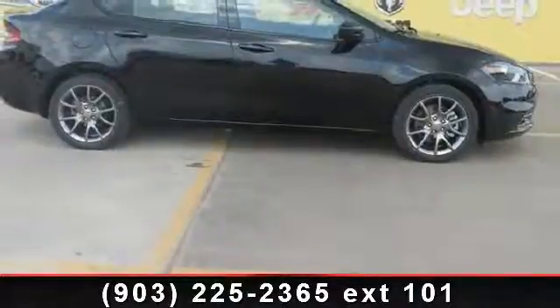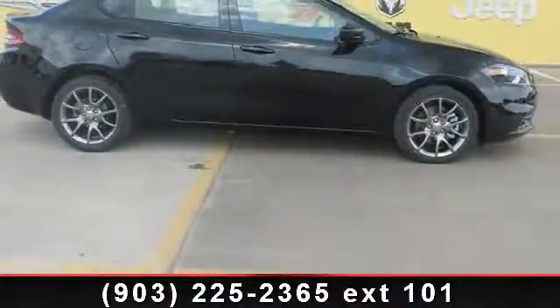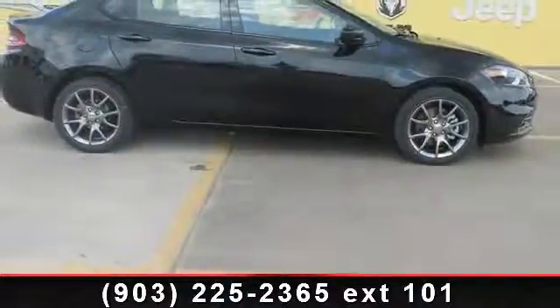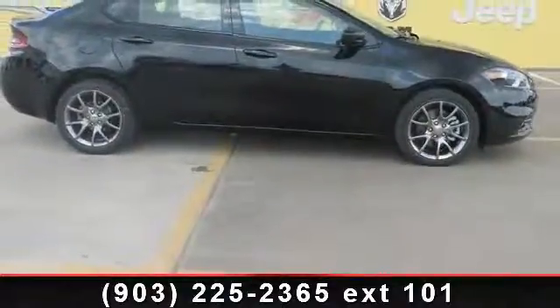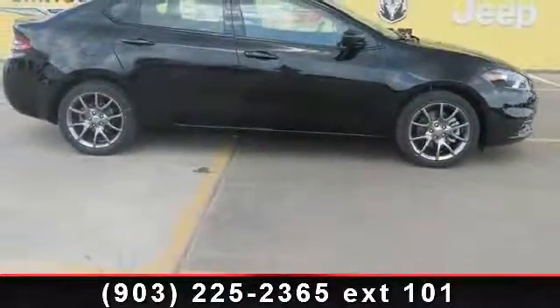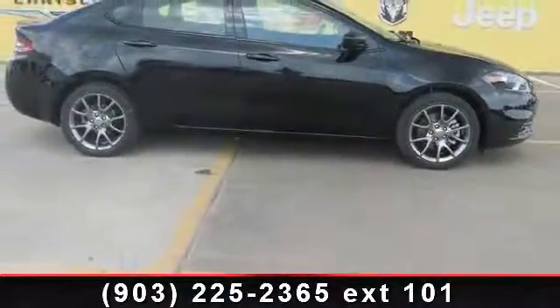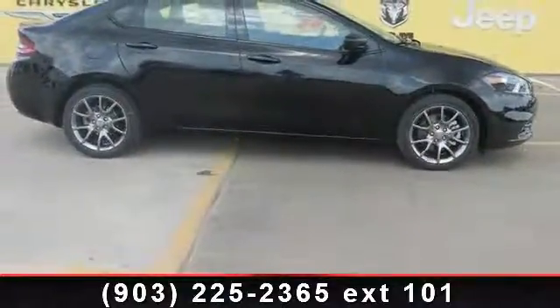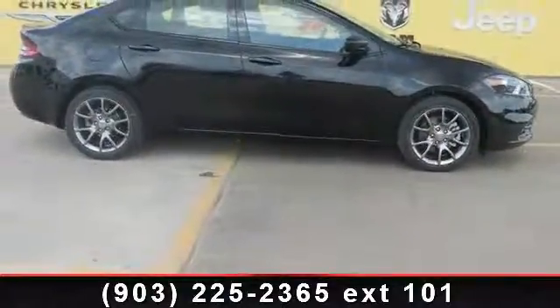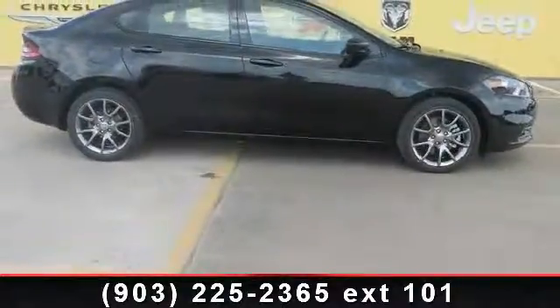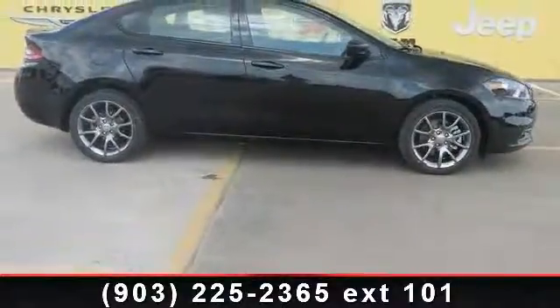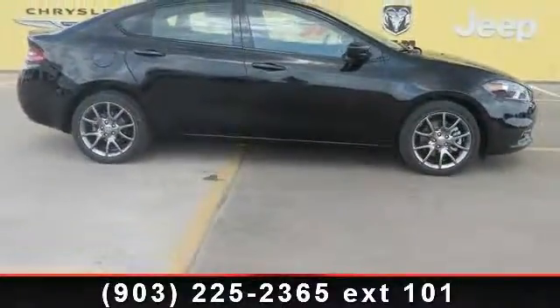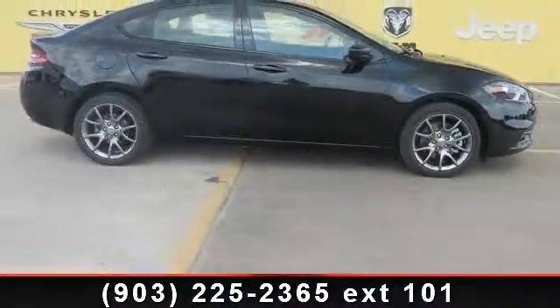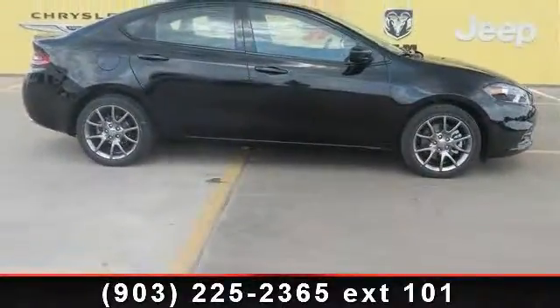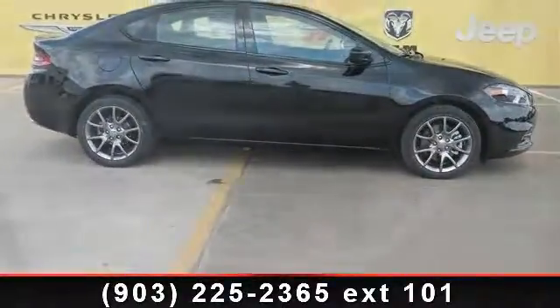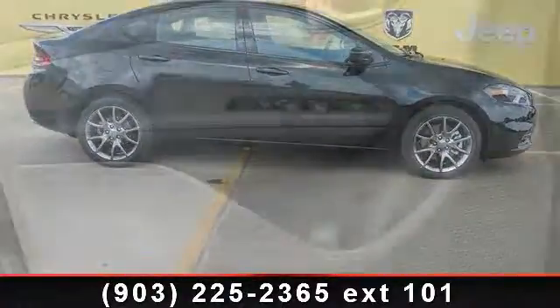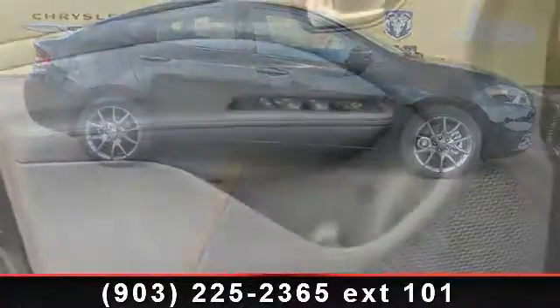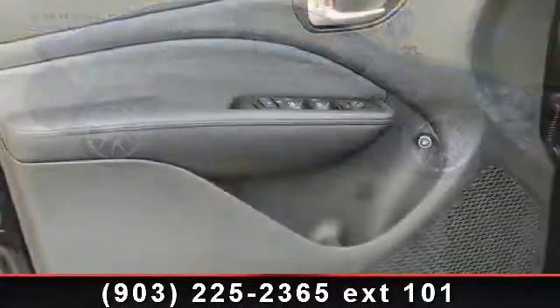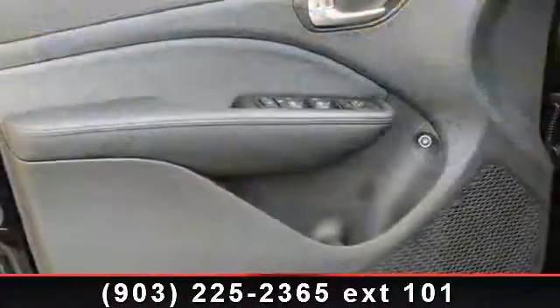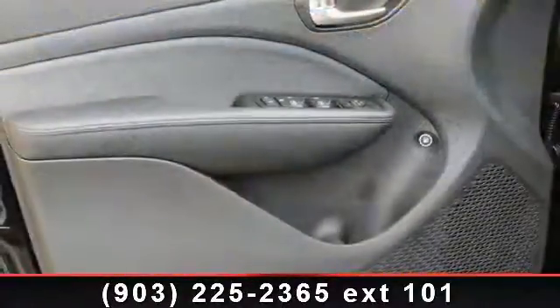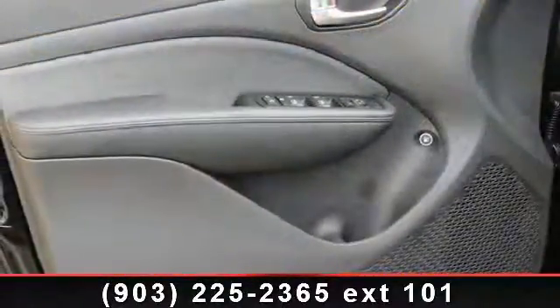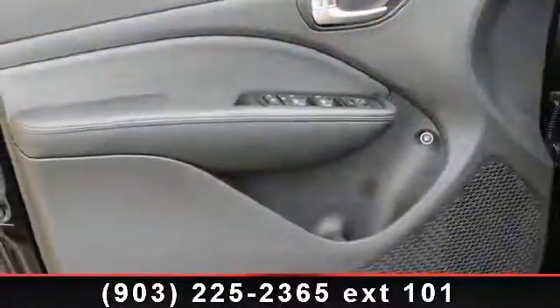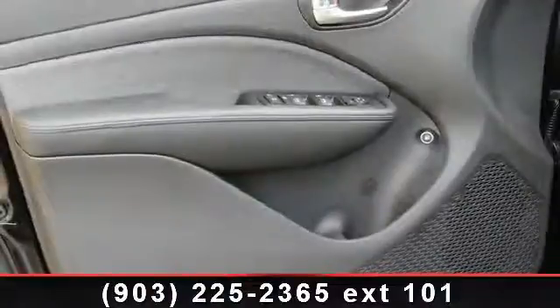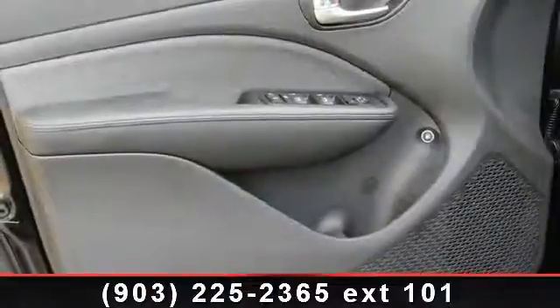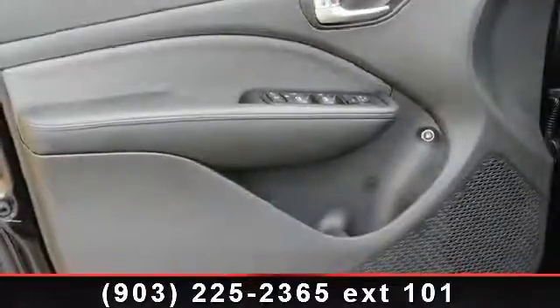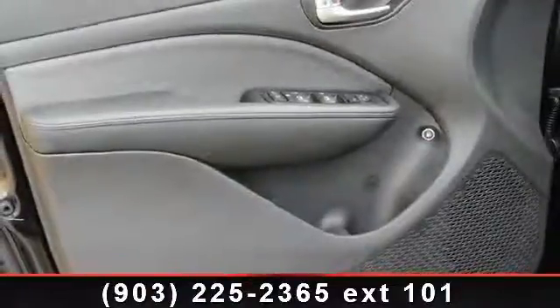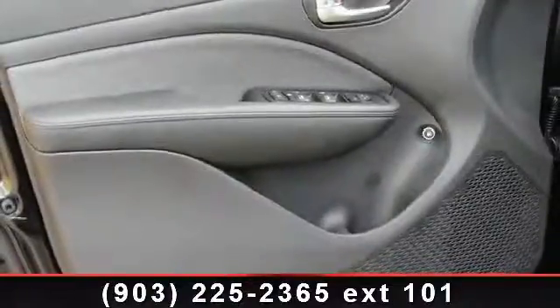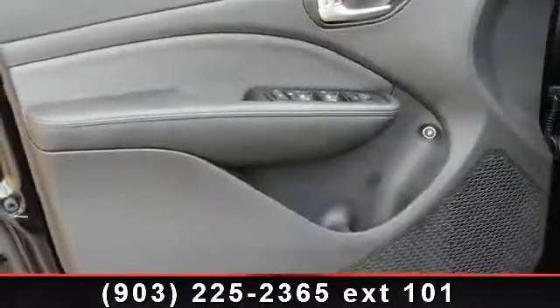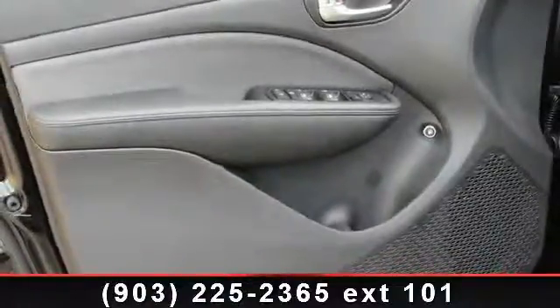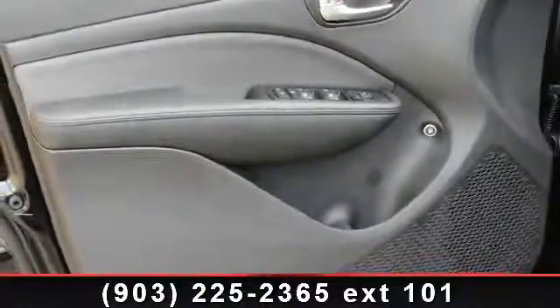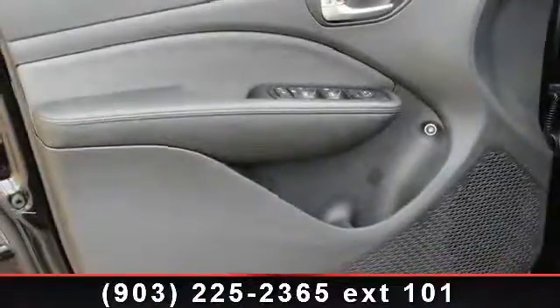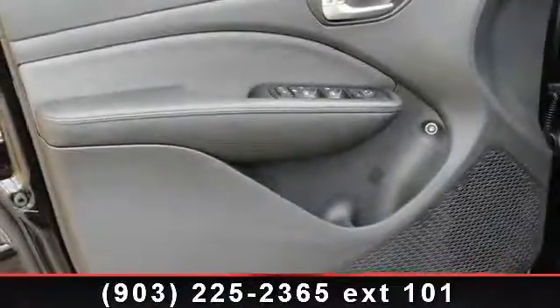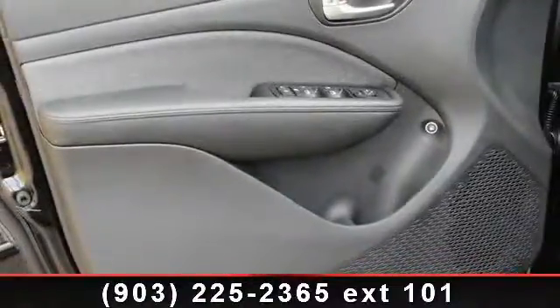This vehicle shows low mileage and has a smooth ride. A test drive is waiting for you — call now to schedule an appointment at our dealership.